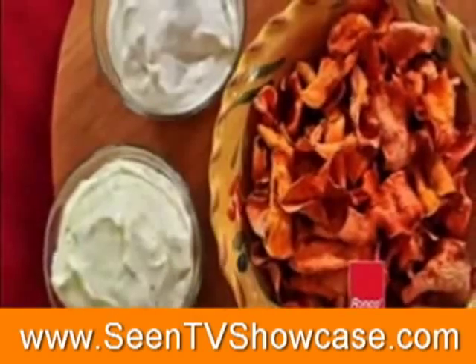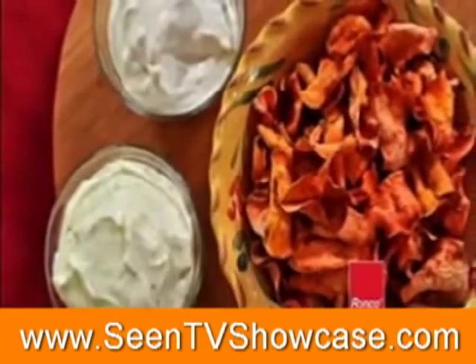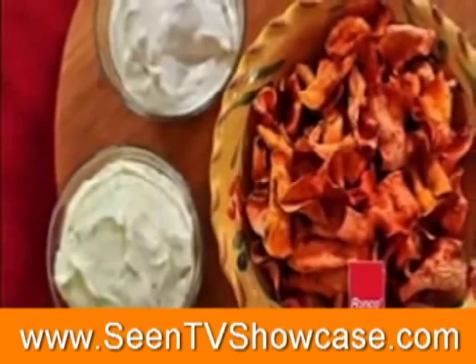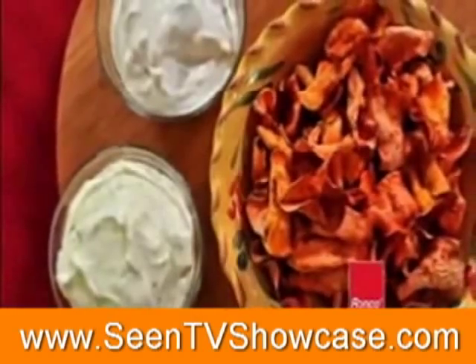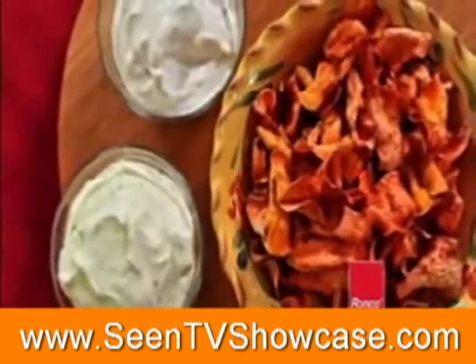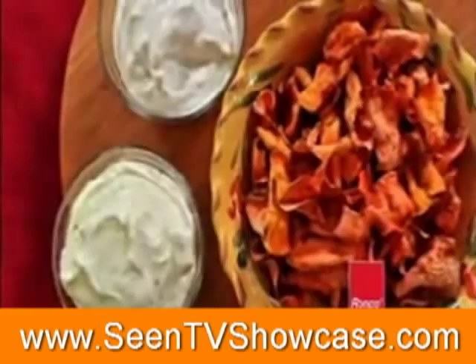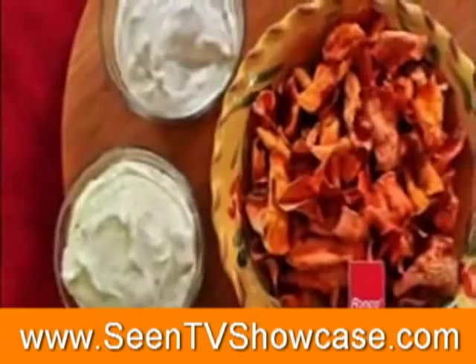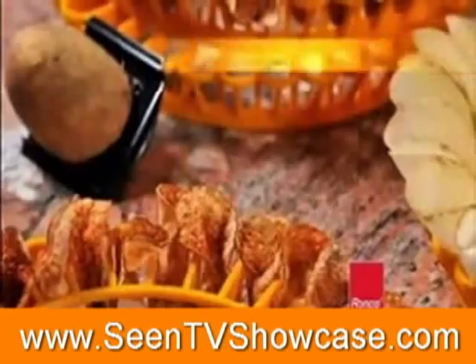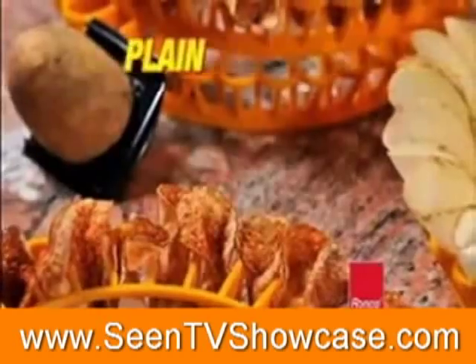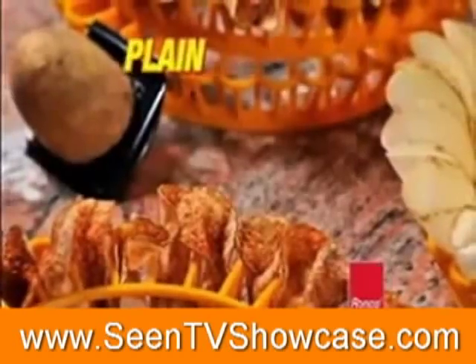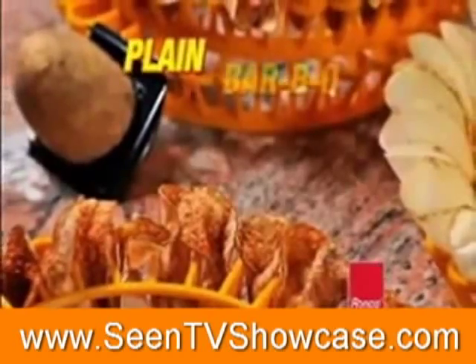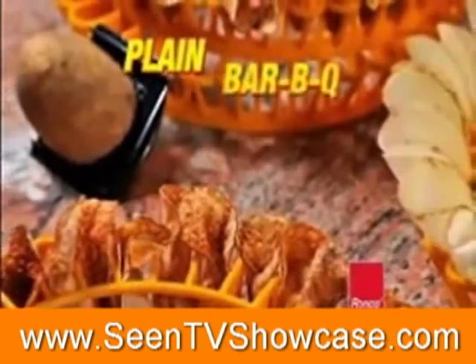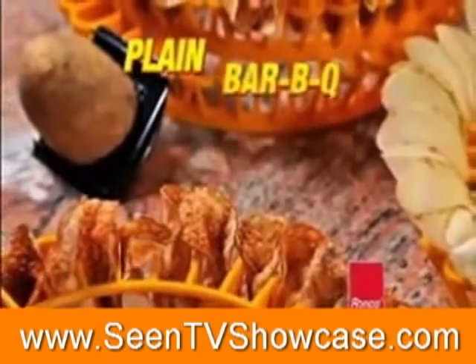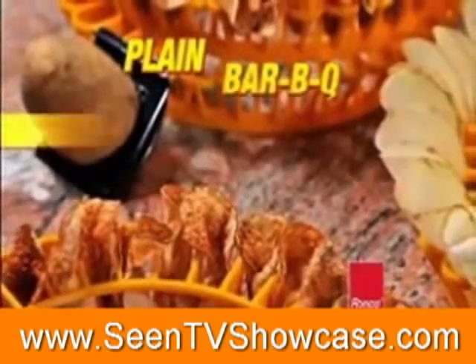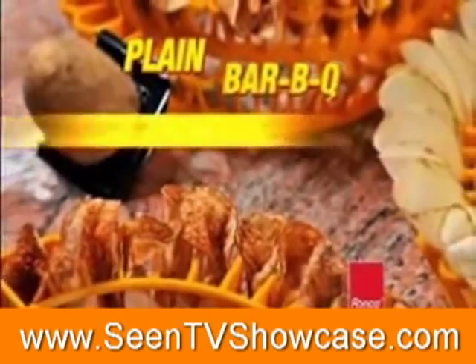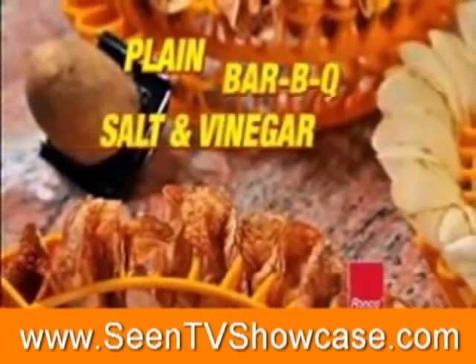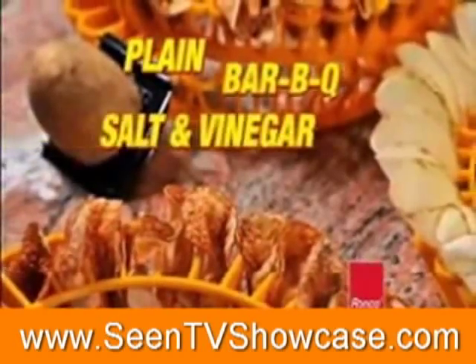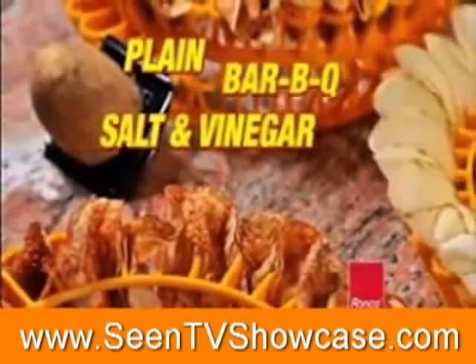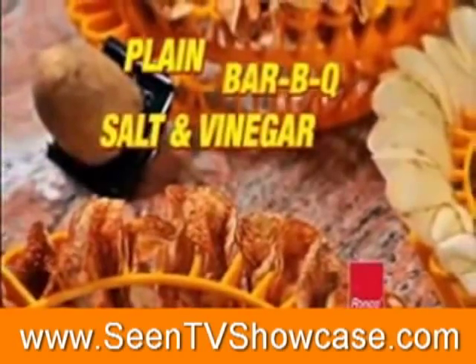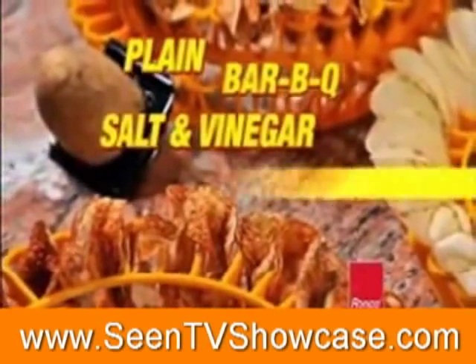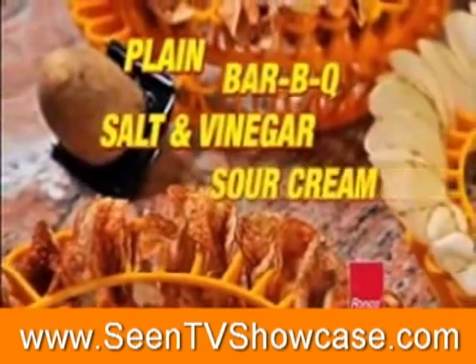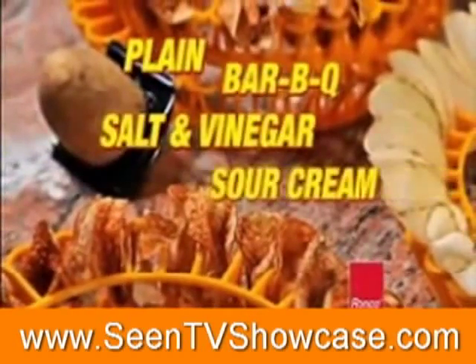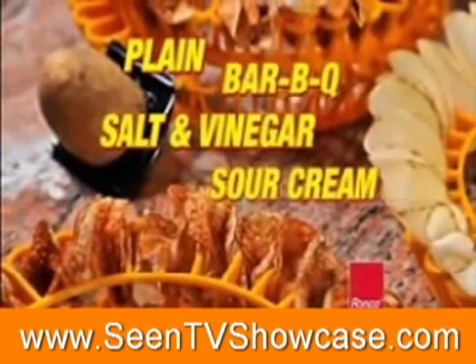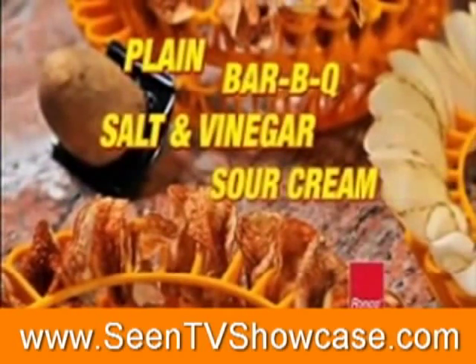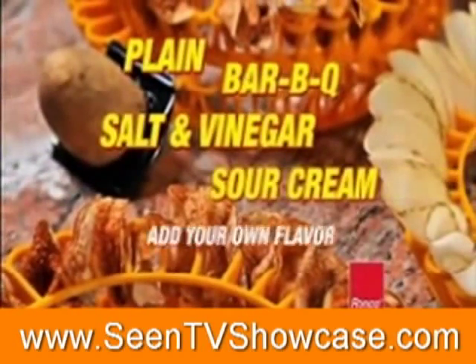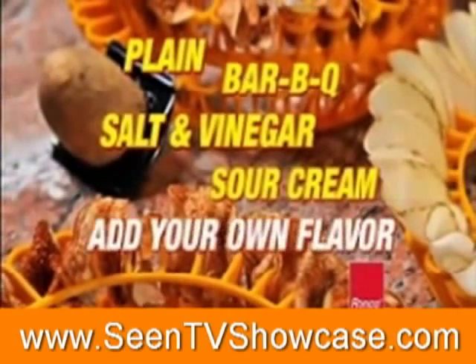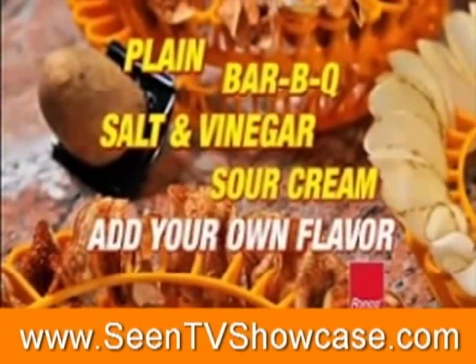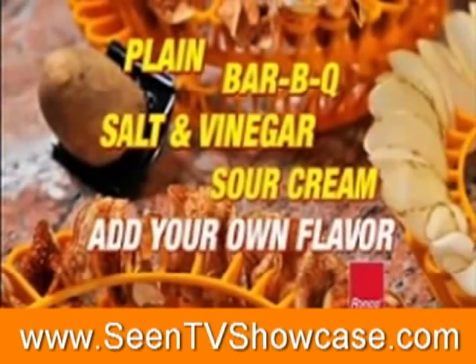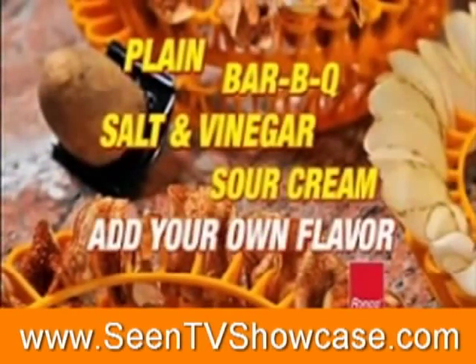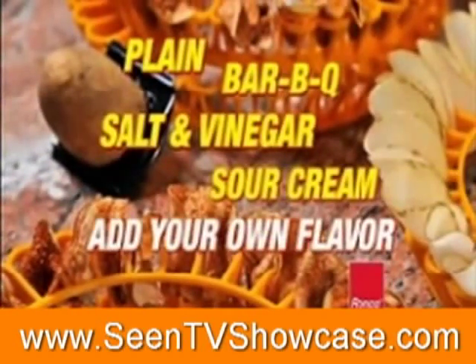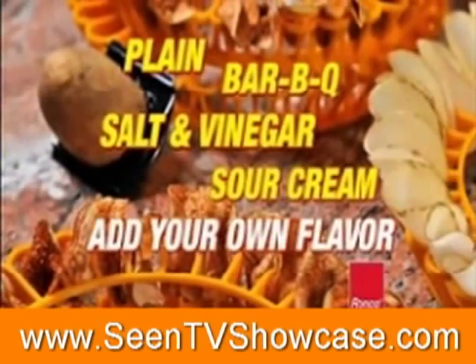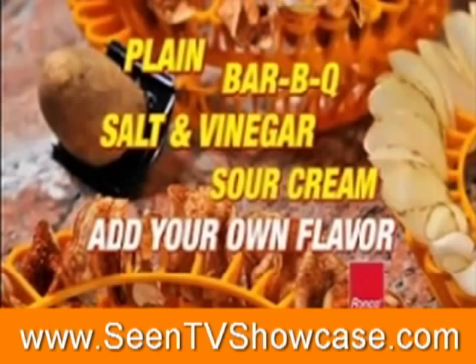Delicious, crispy chips — plain, barbecue, salt and vinegar, sour cream, or add your own favorite flavor.